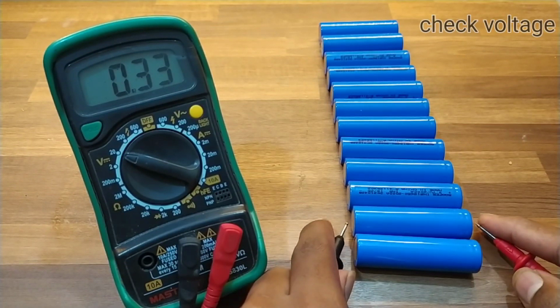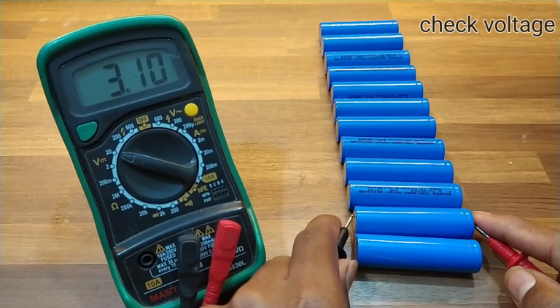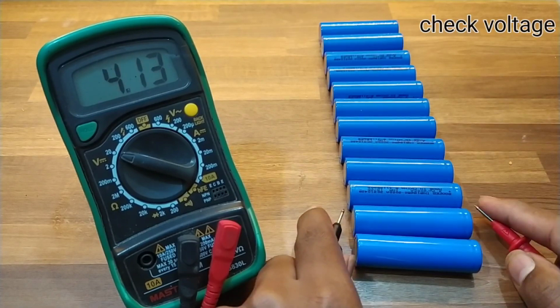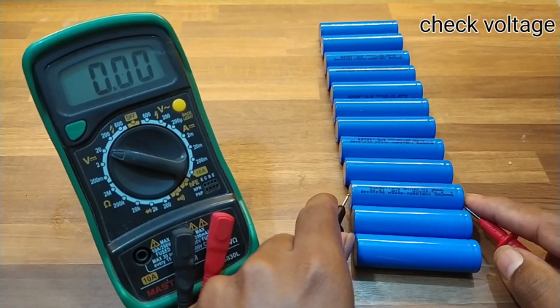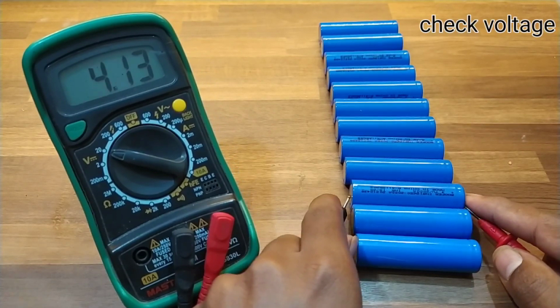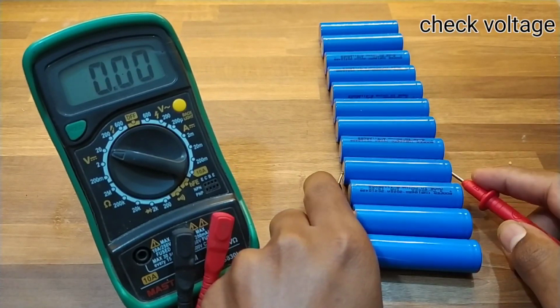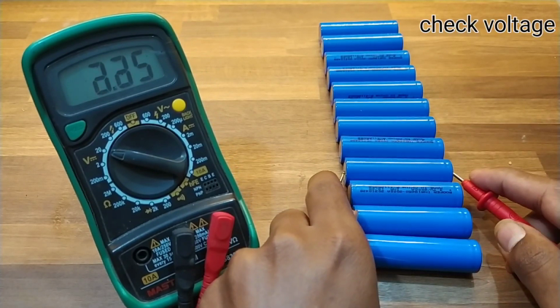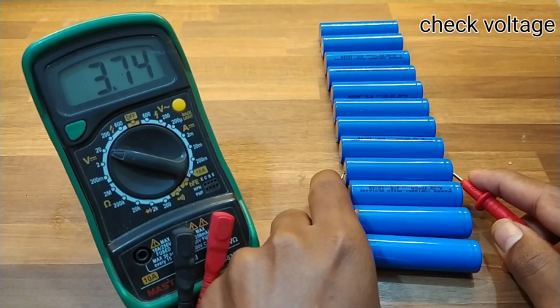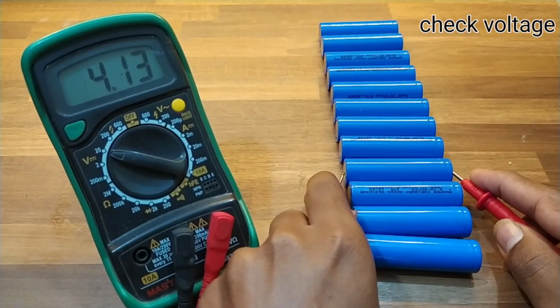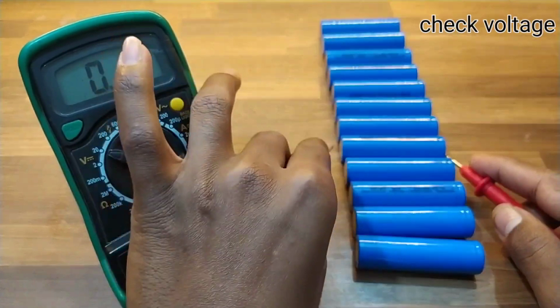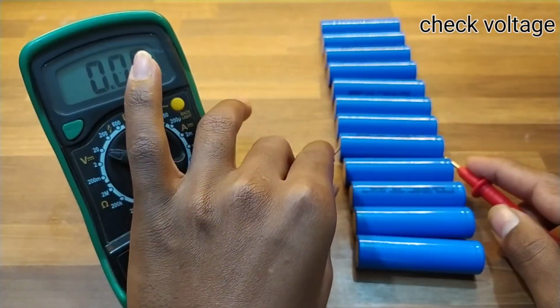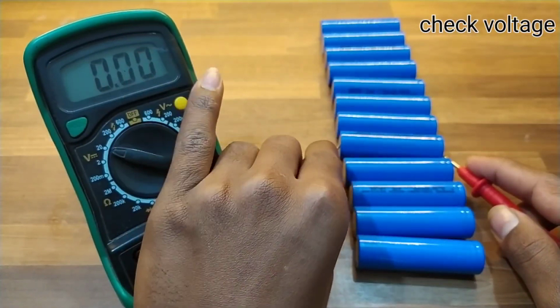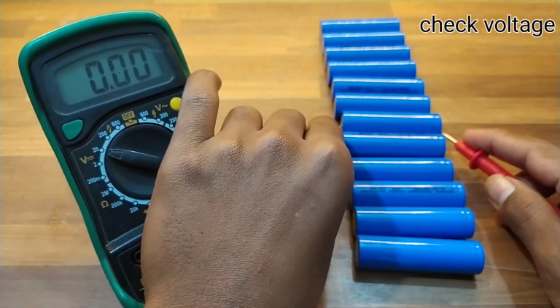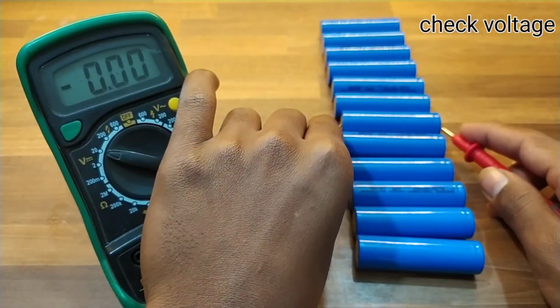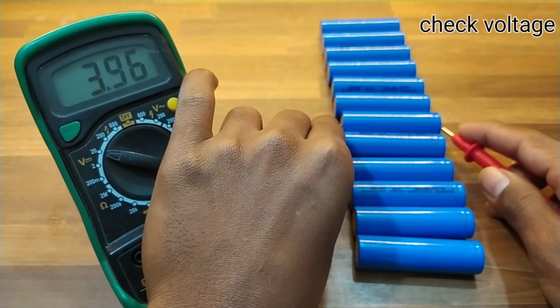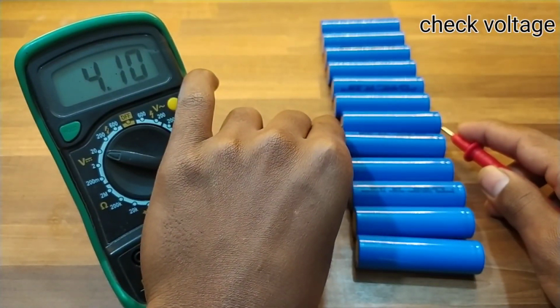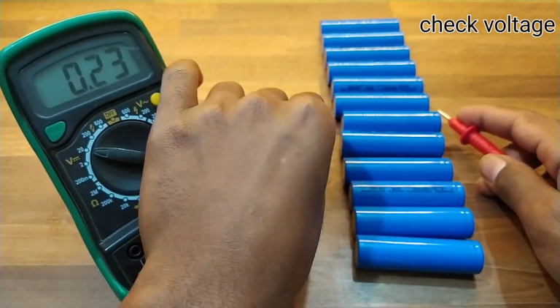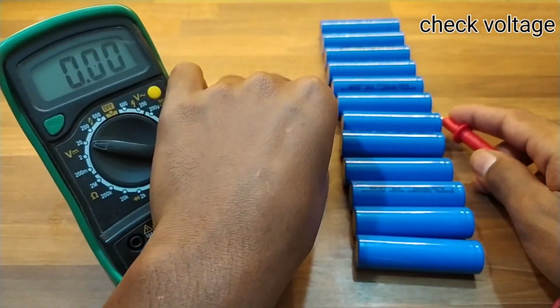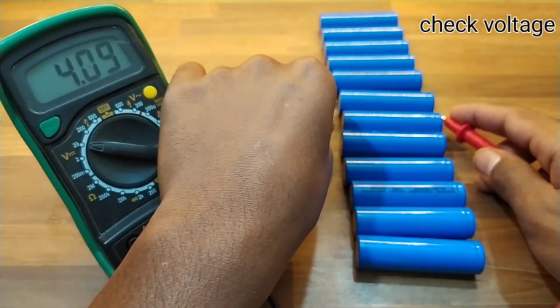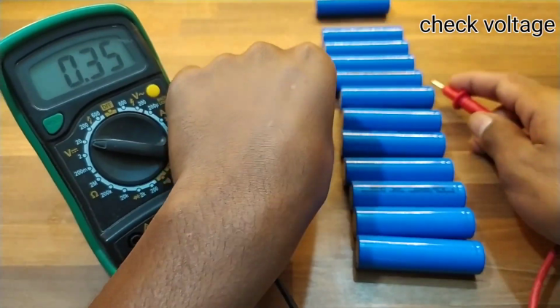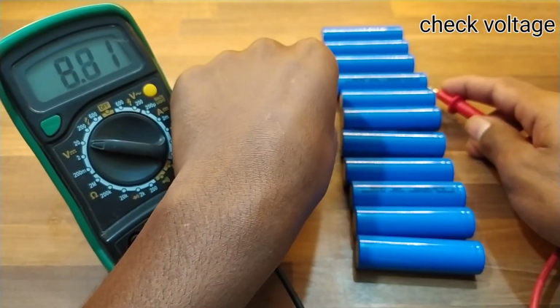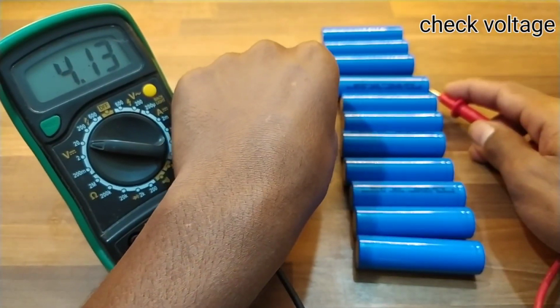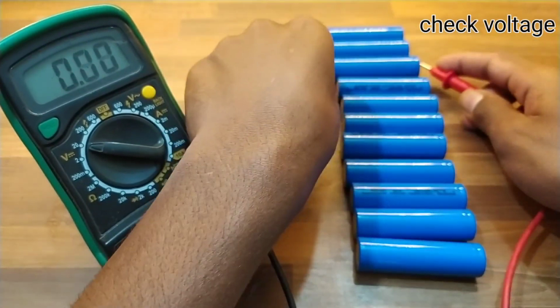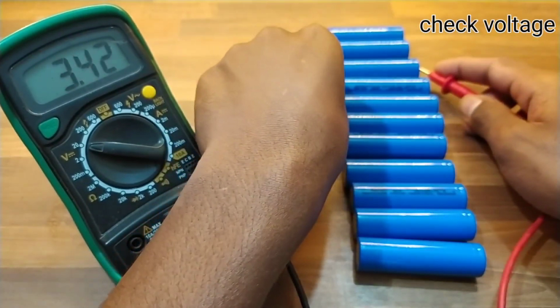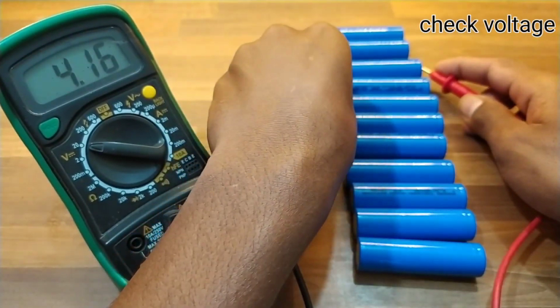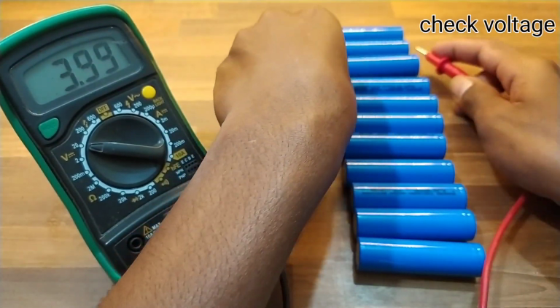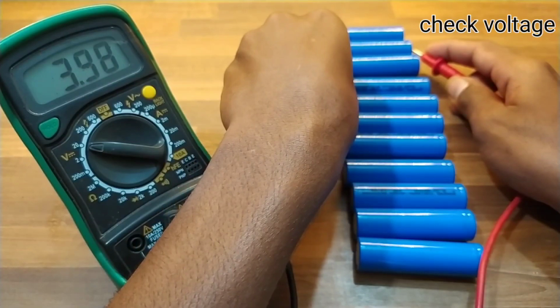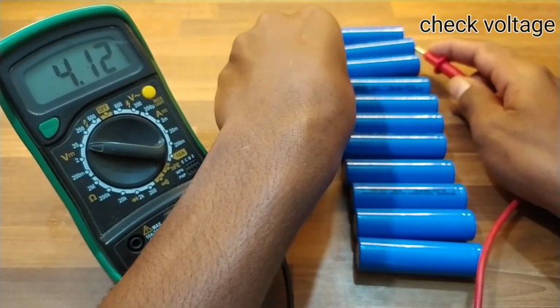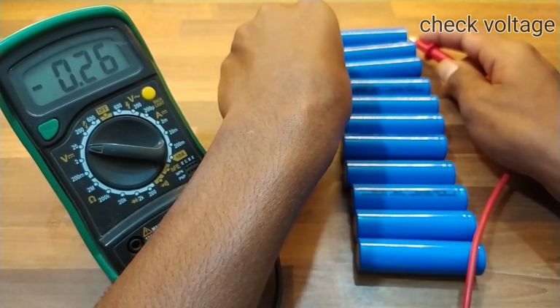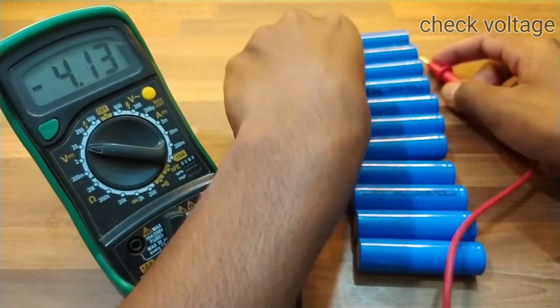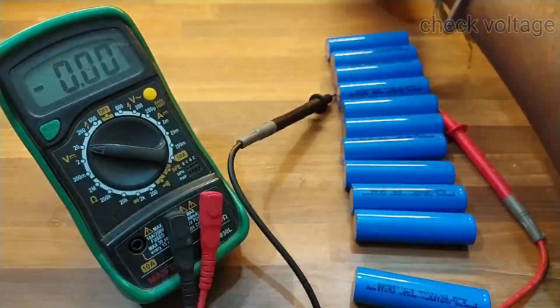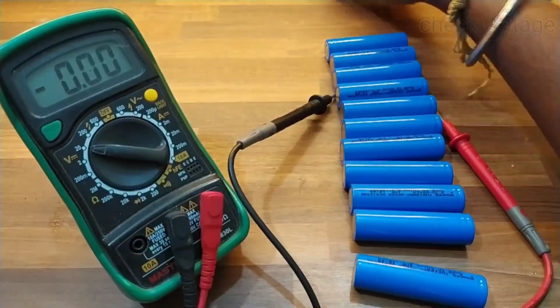Make sure that there should not be much voltage difference between each cell, which could seriously damage your battery pack.